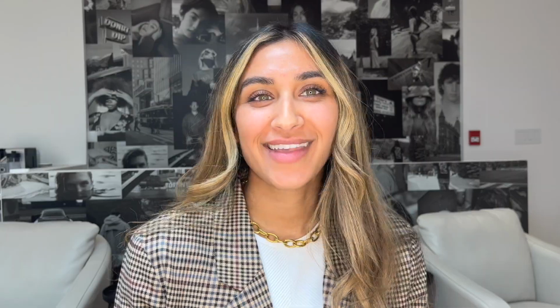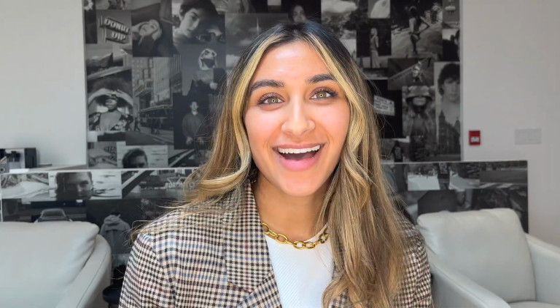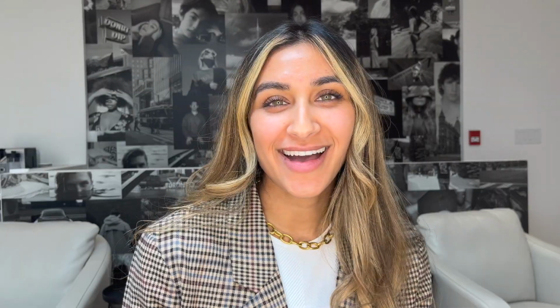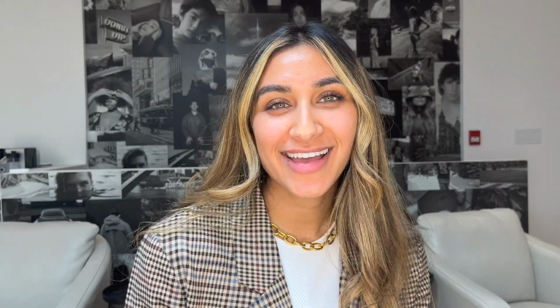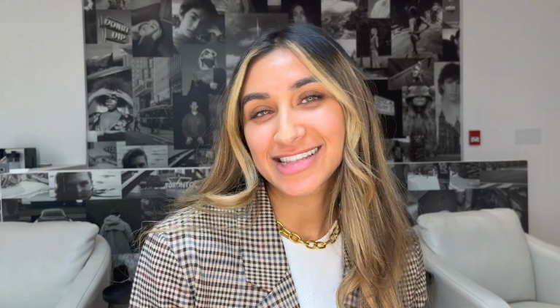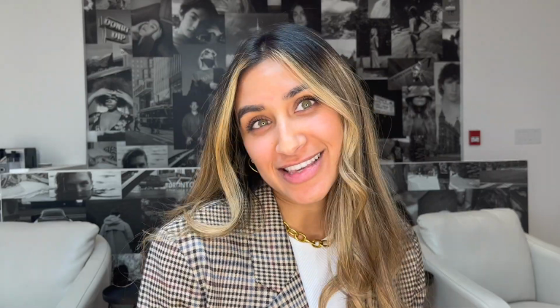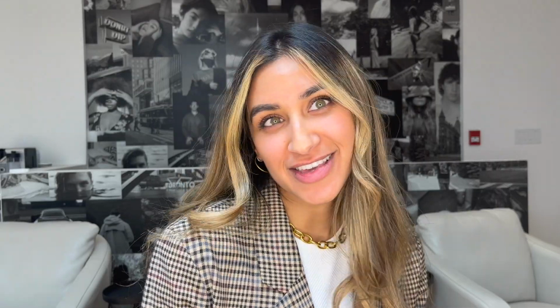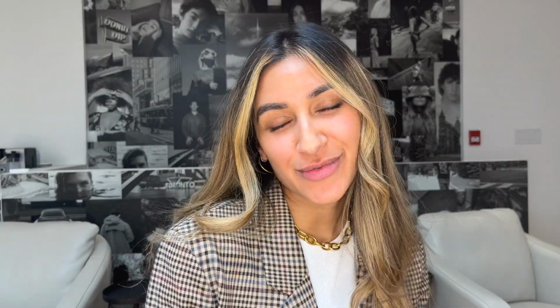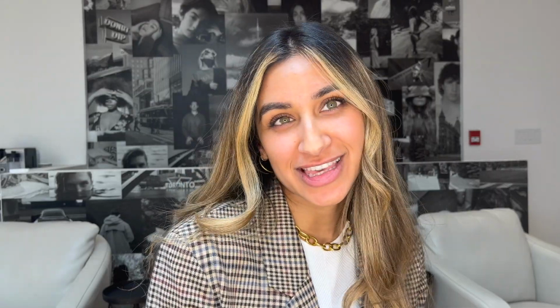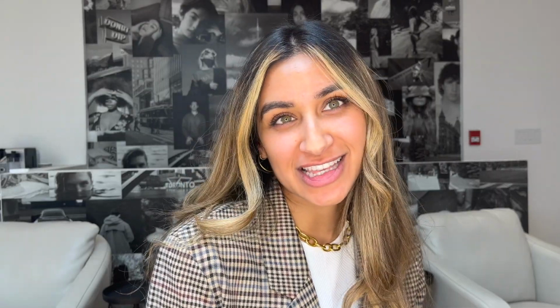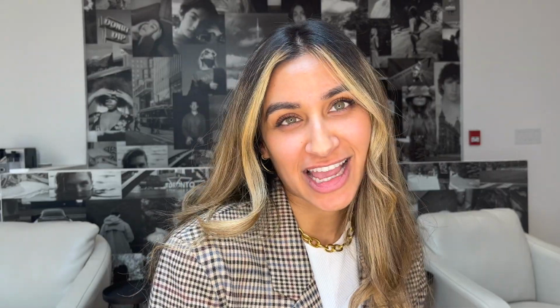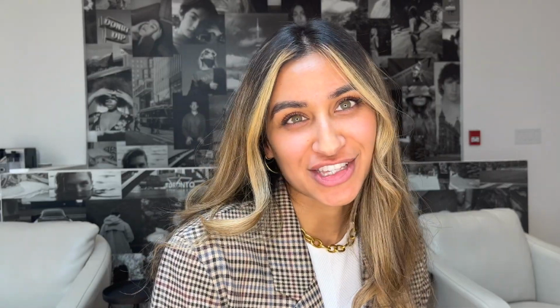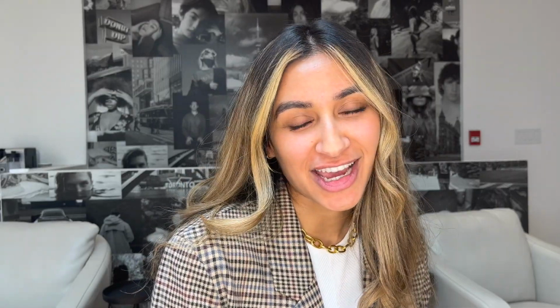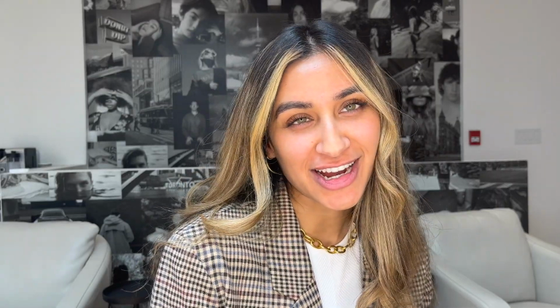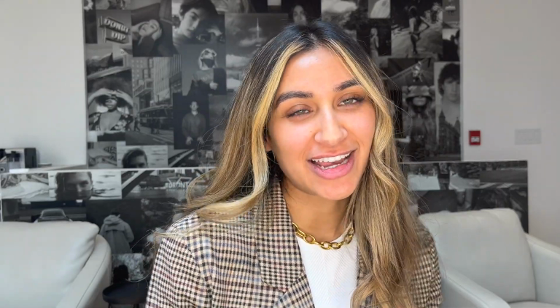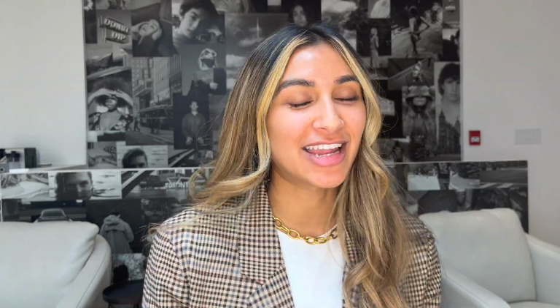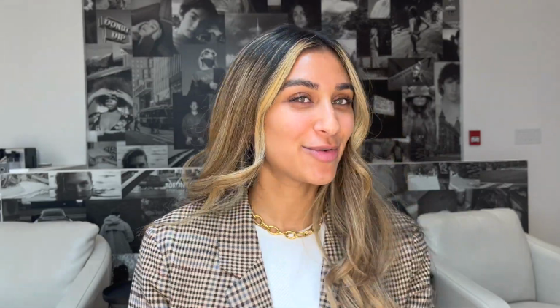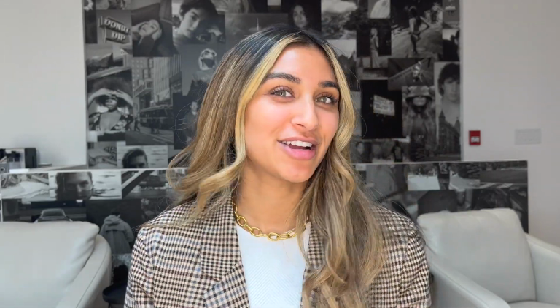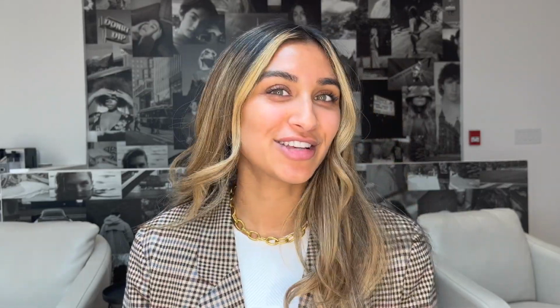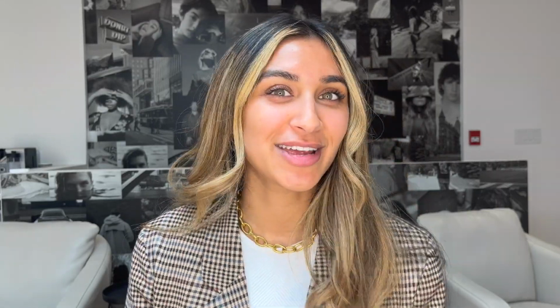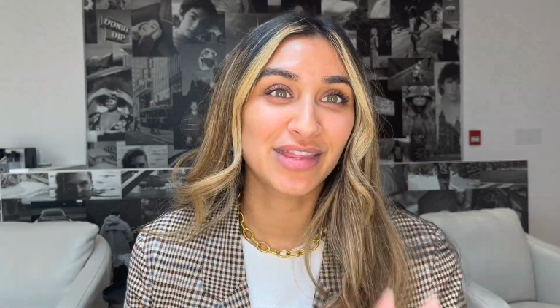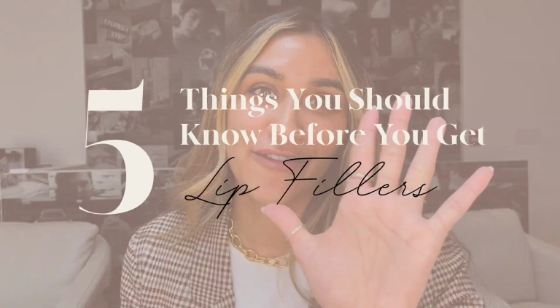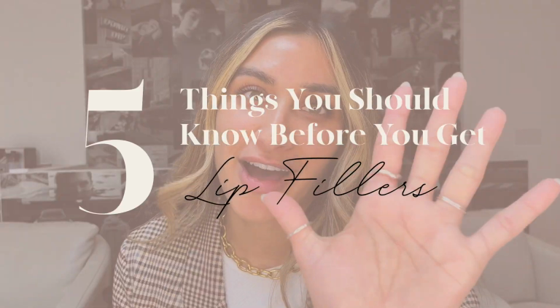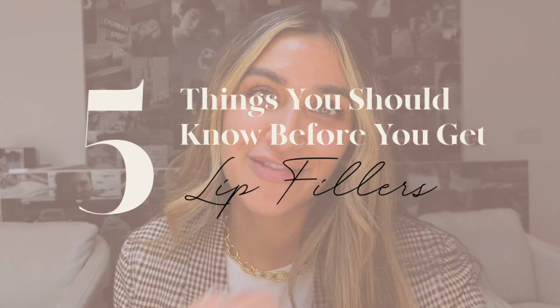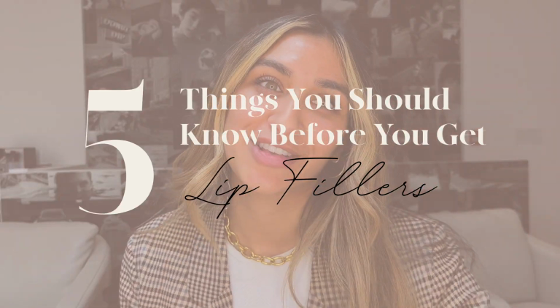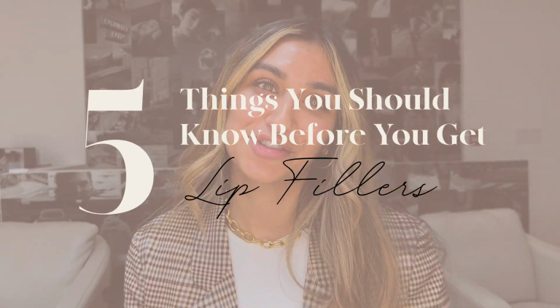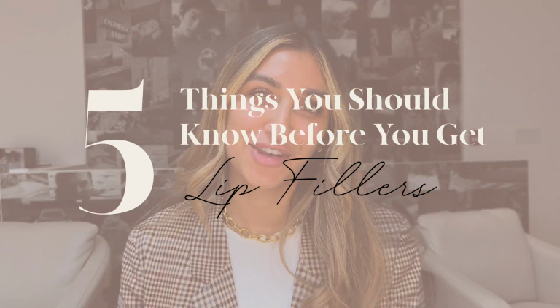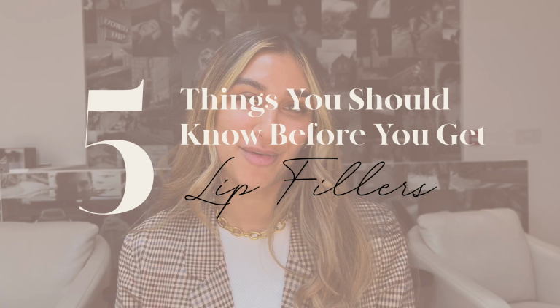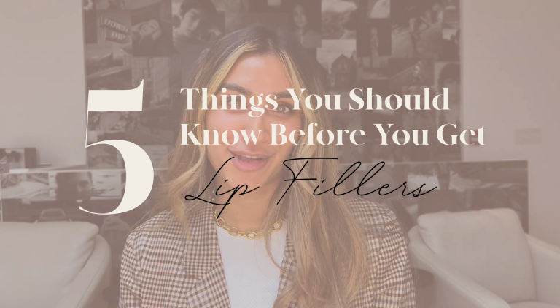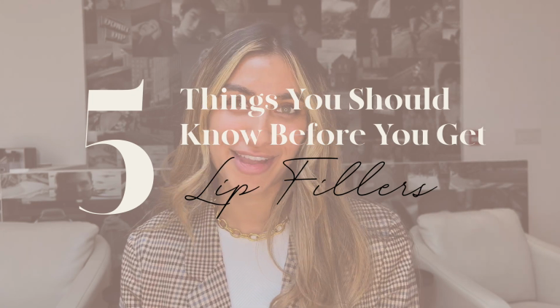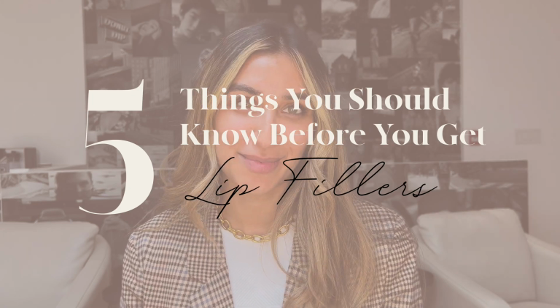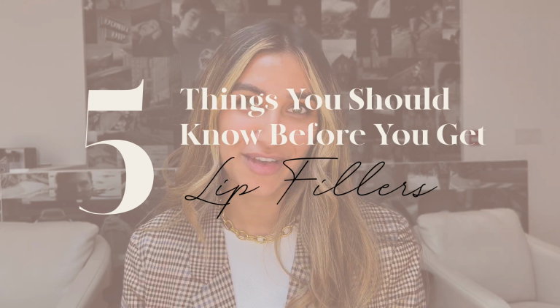Hi, it's Evie with The Aesthetic Educator, and today we're talking about the five things you should know before you get your lips filled.